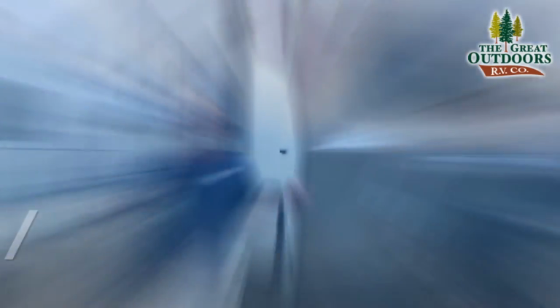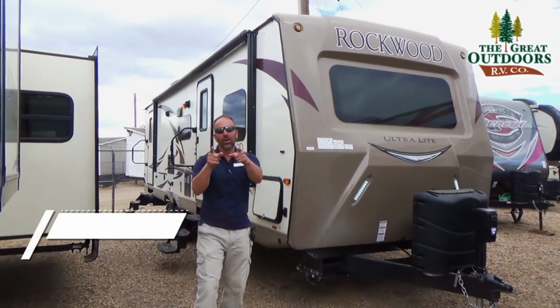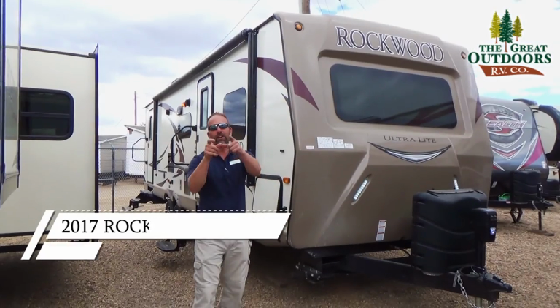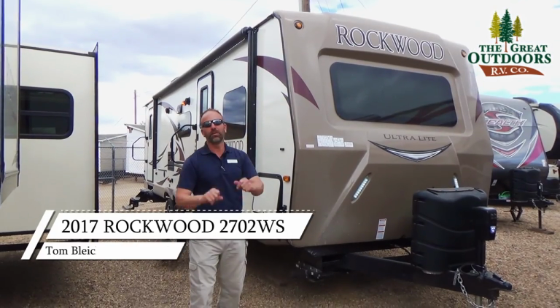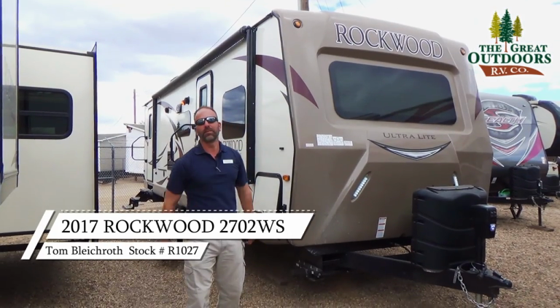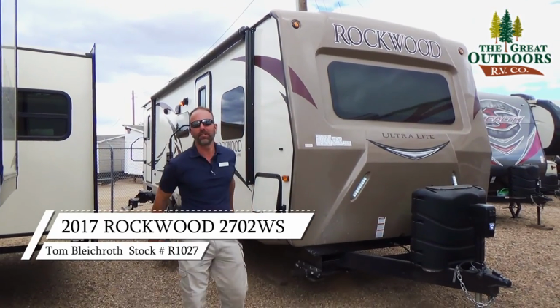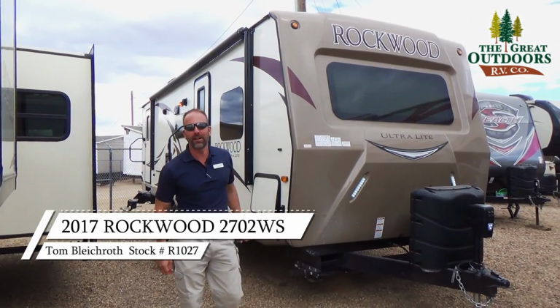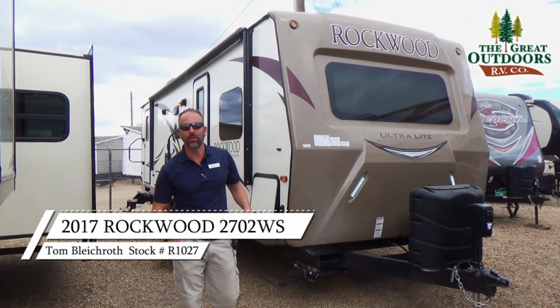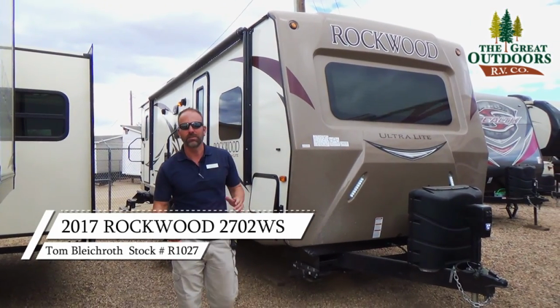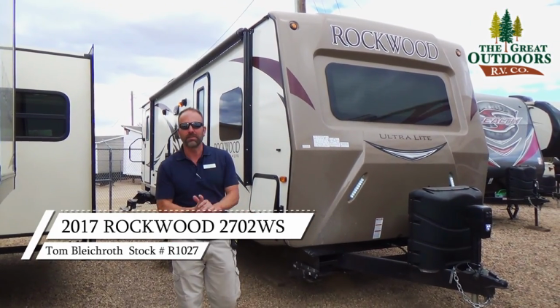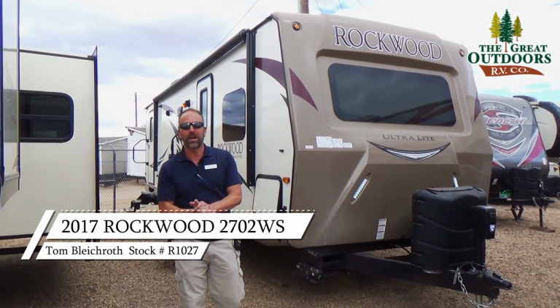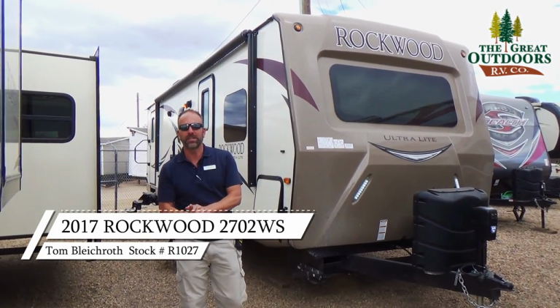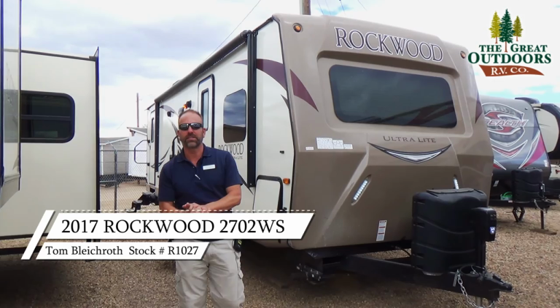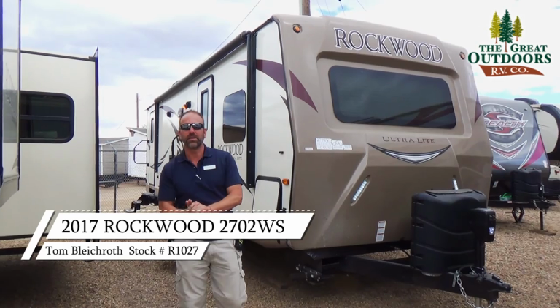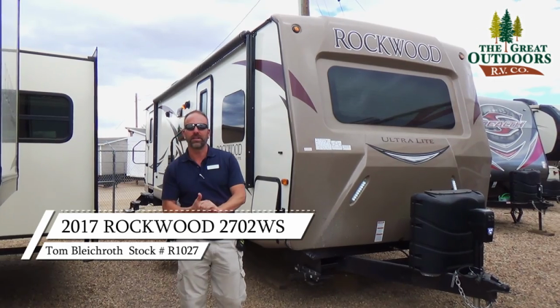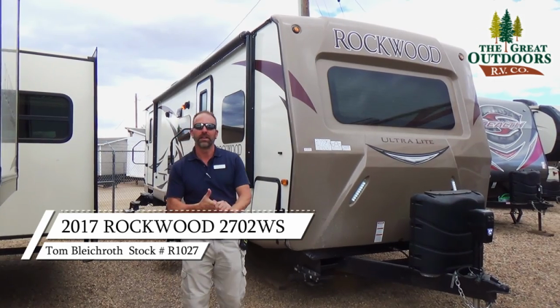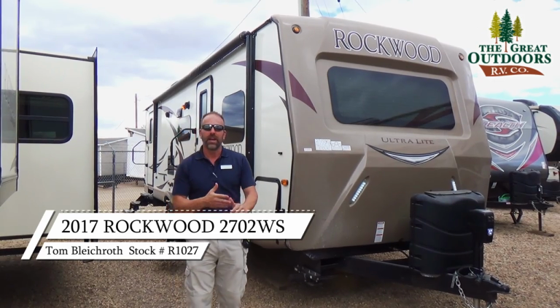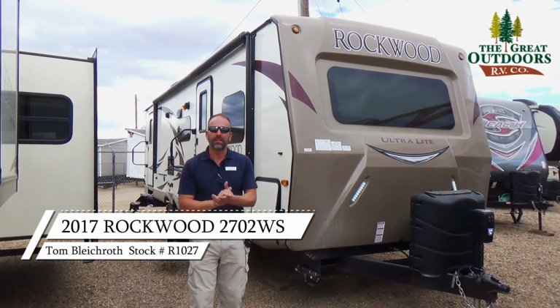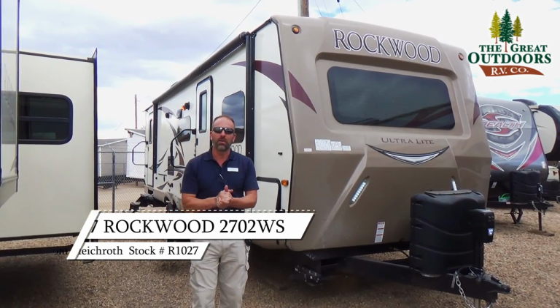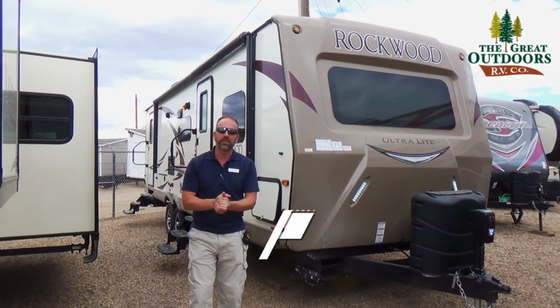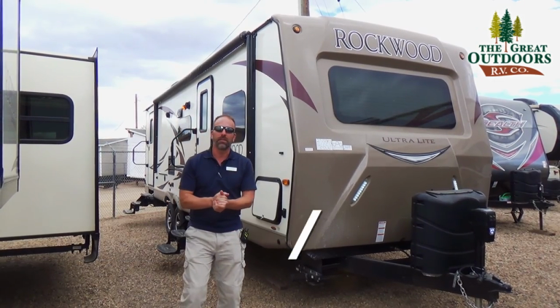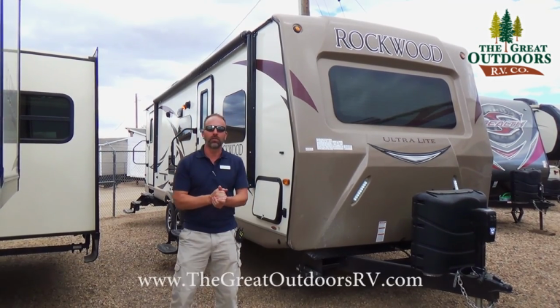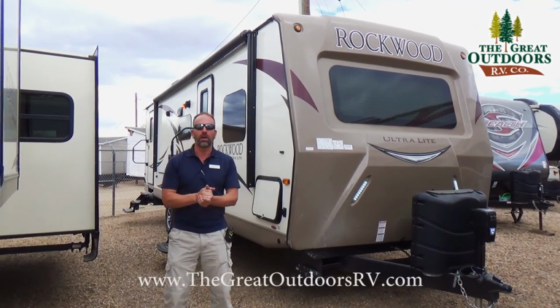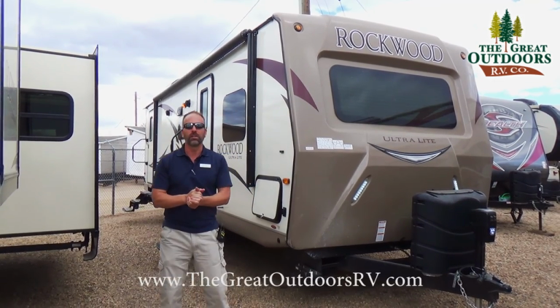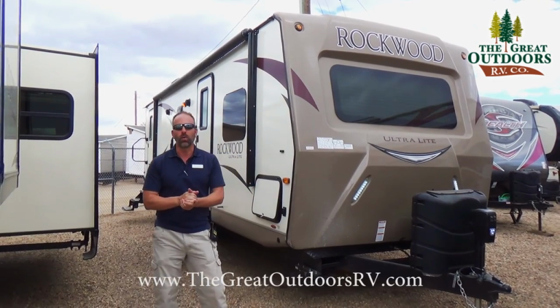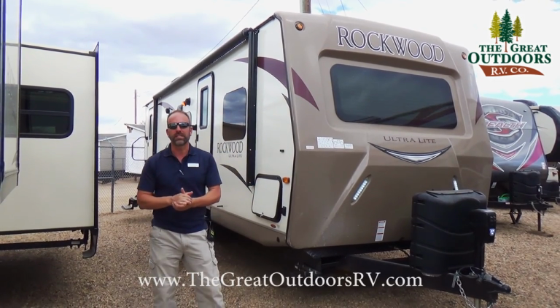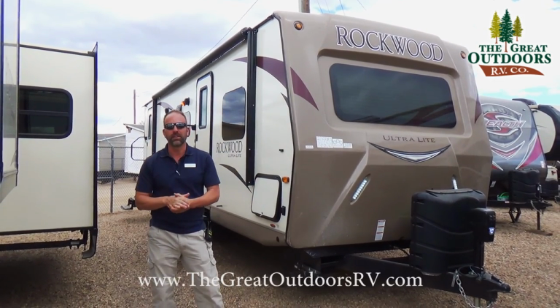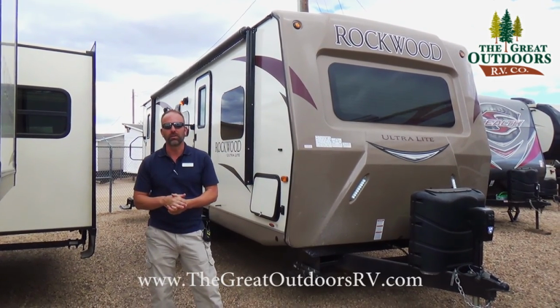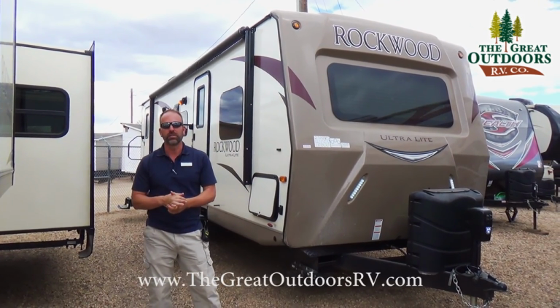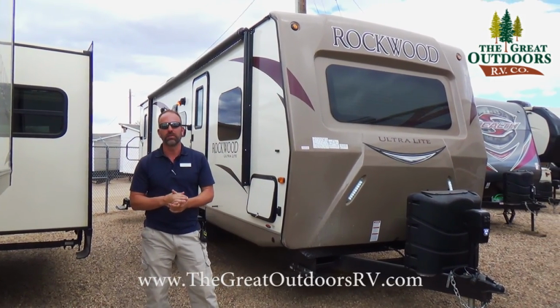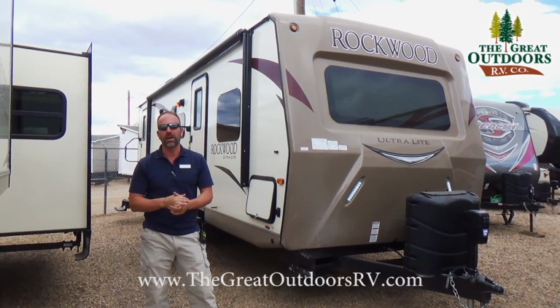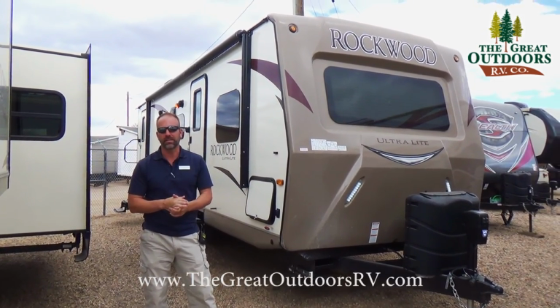Hello folks and welcome to The Great Outdoors. My name is Tom, sales consultant here, and today we're going to be talking about the Rockwood 2702 WS.